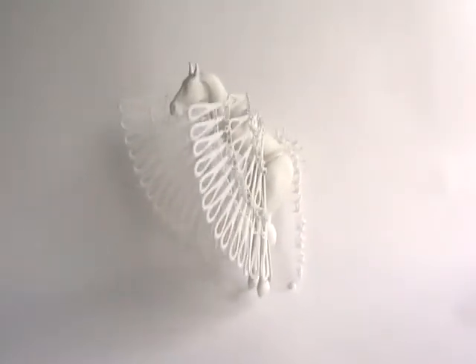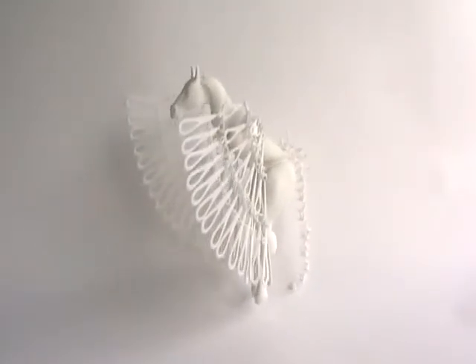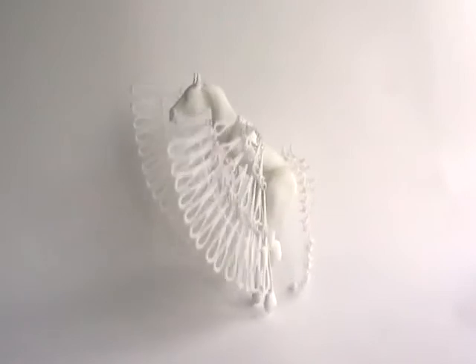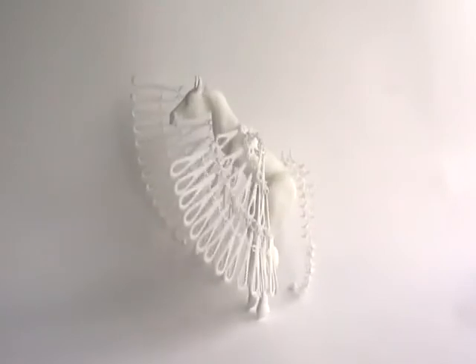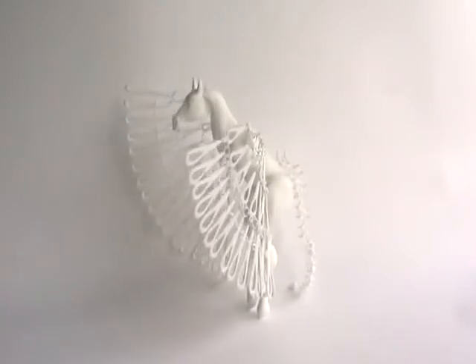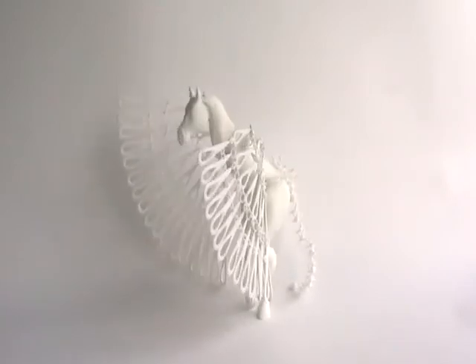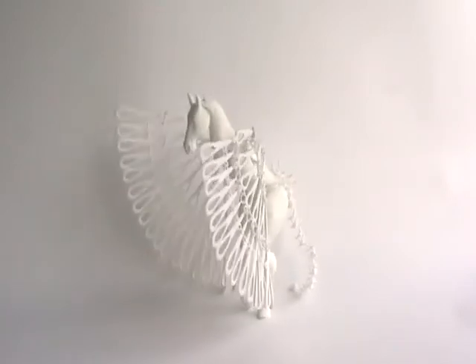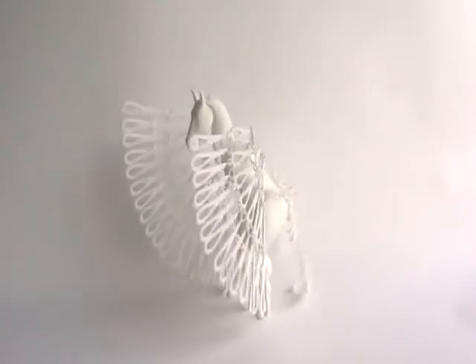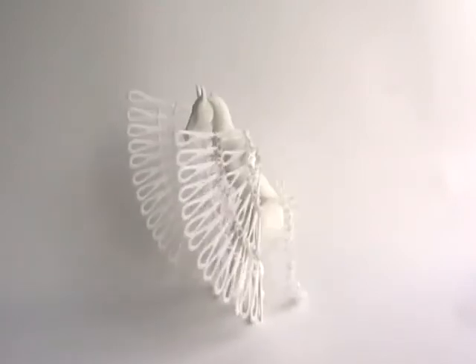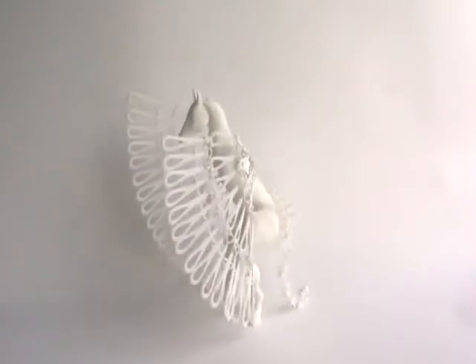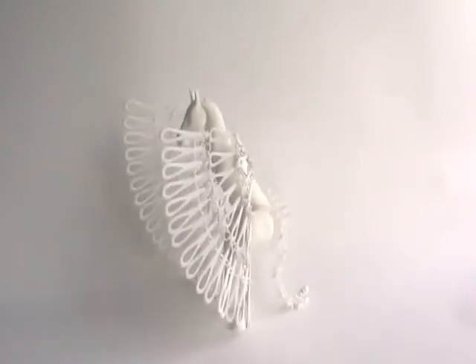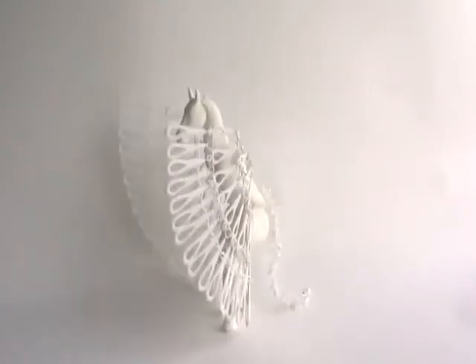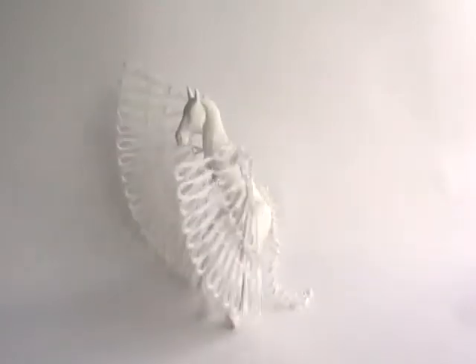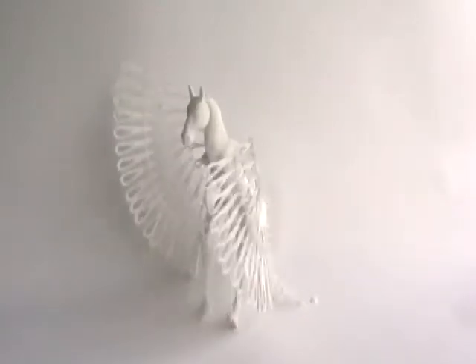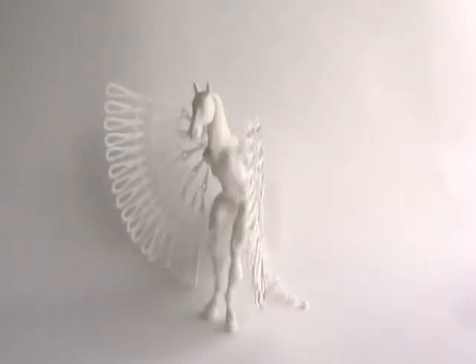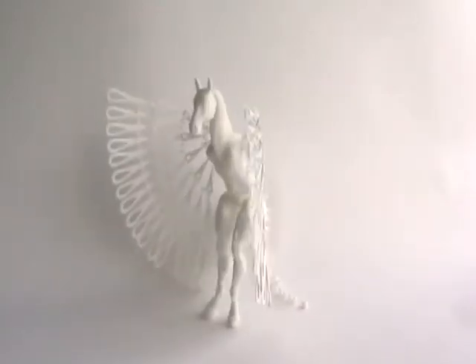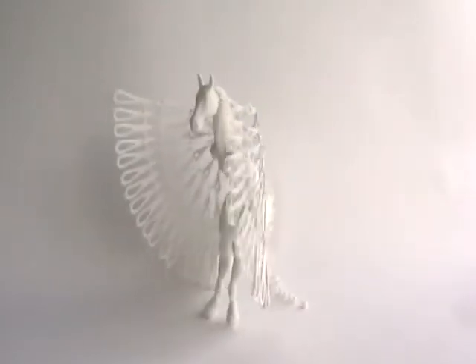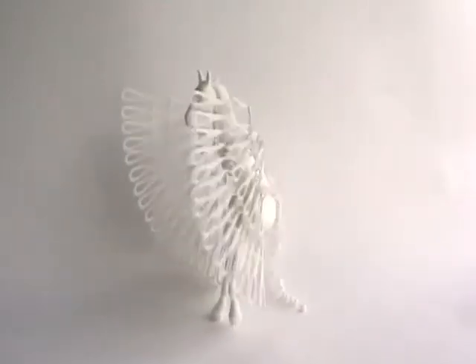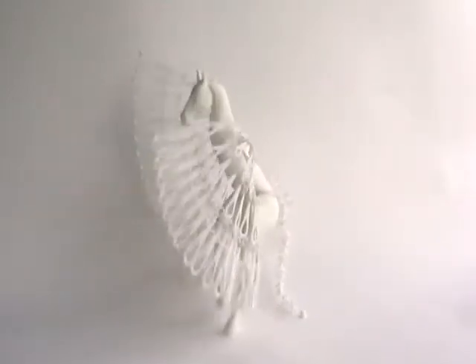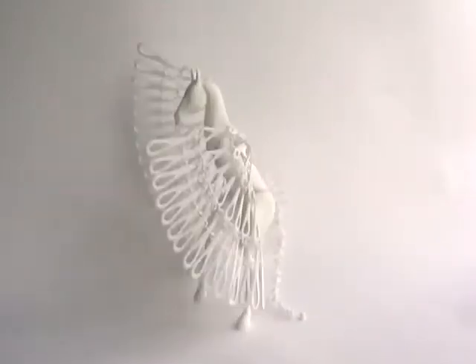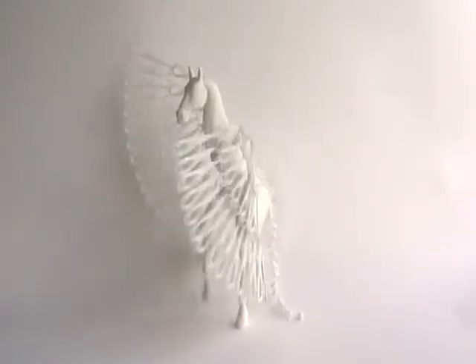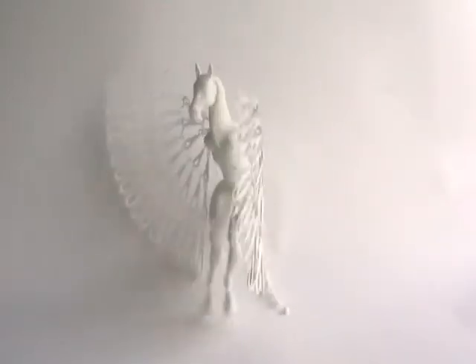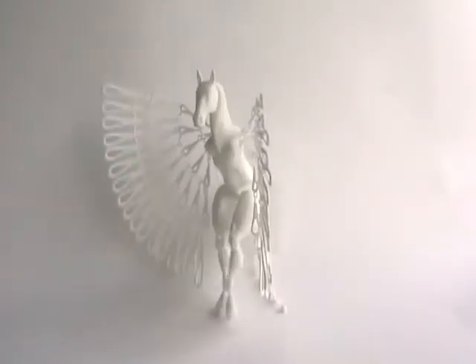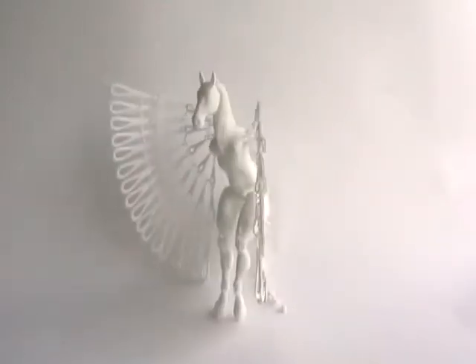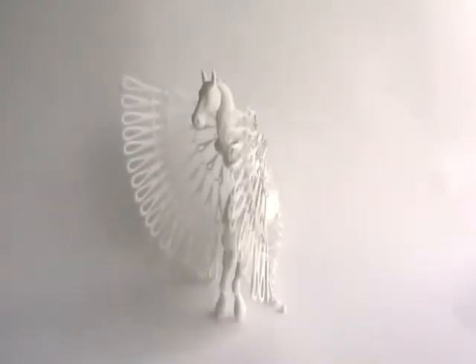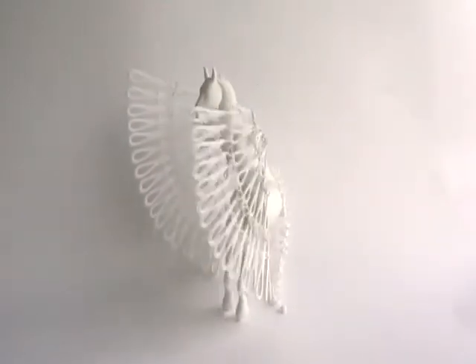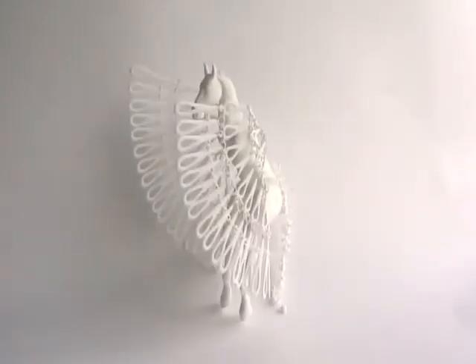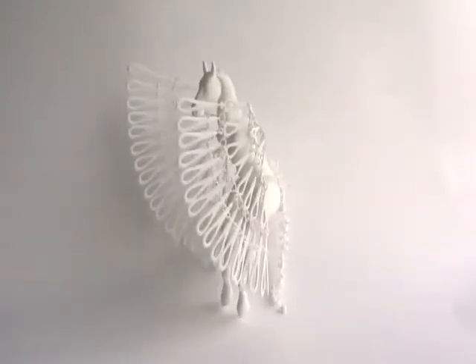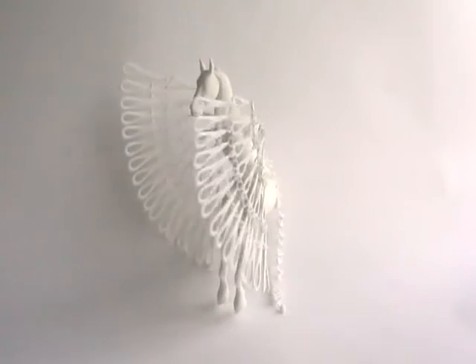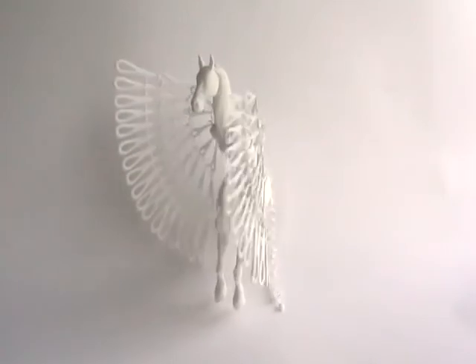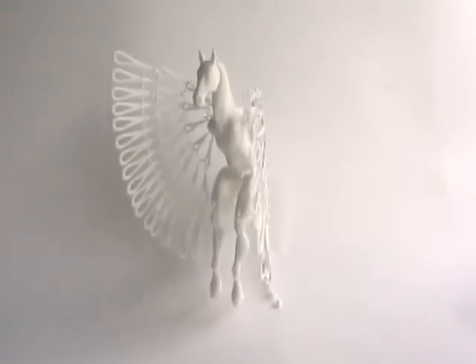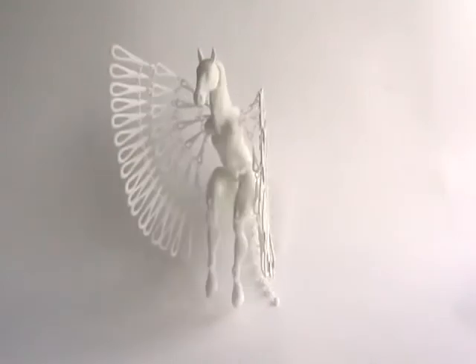We only strung up the horse with fishing line and there you go — the horse marionette. Enjoy!